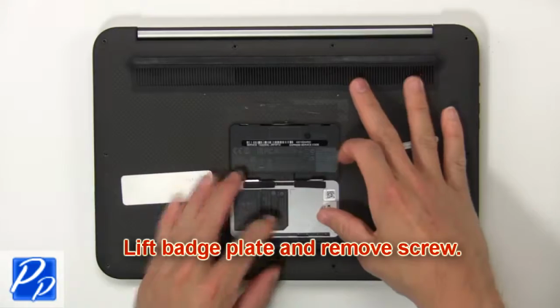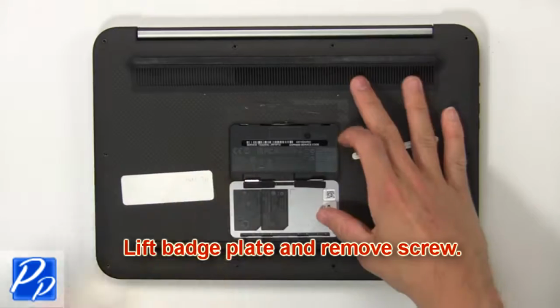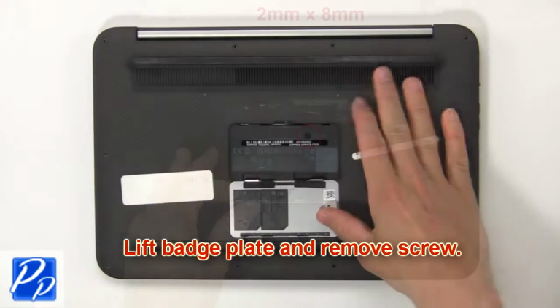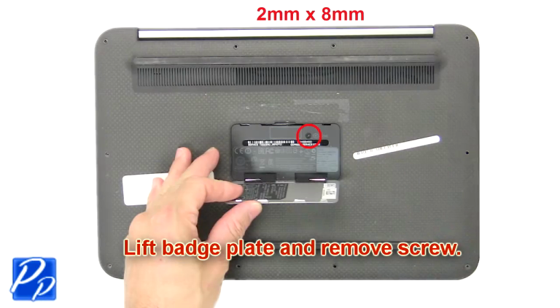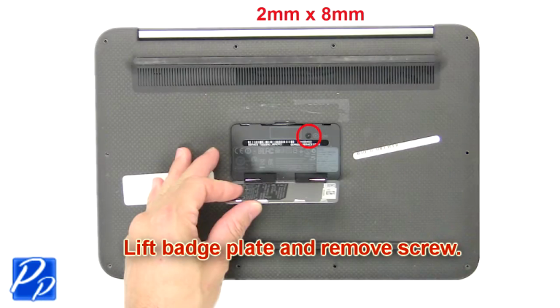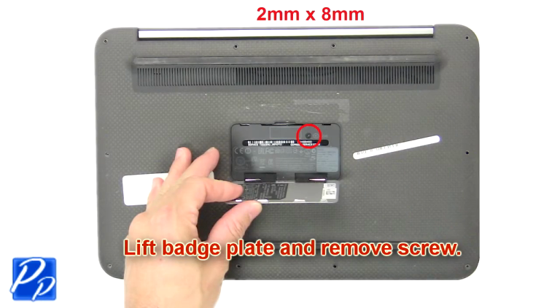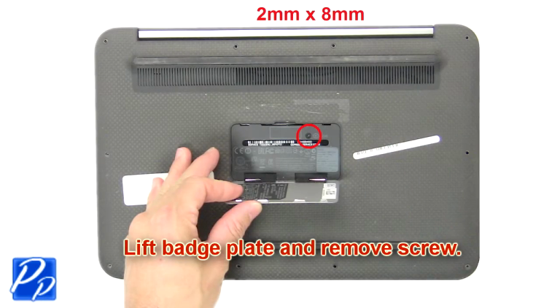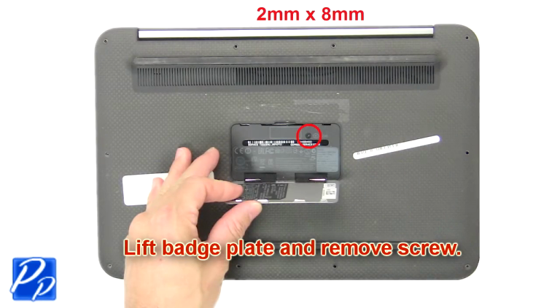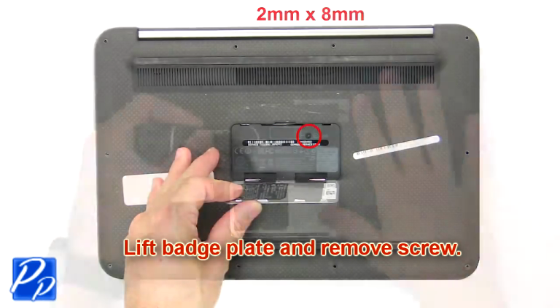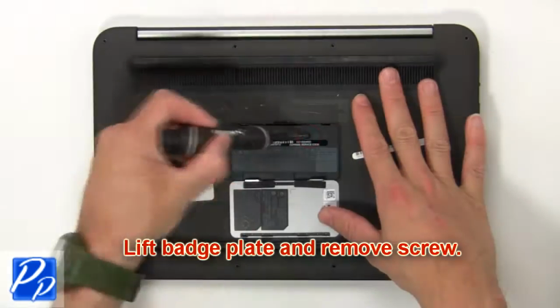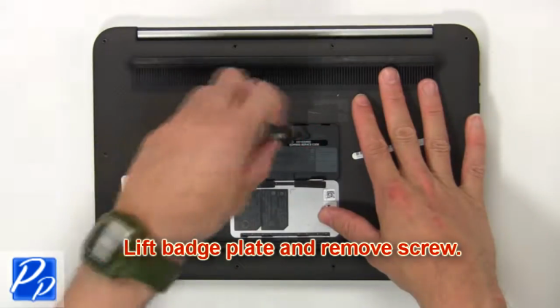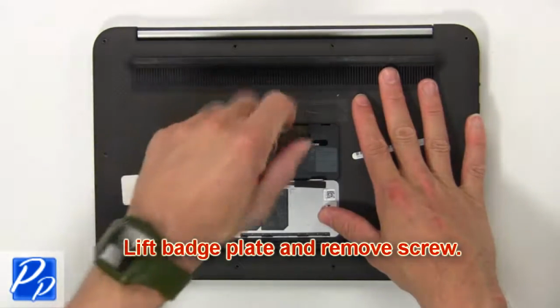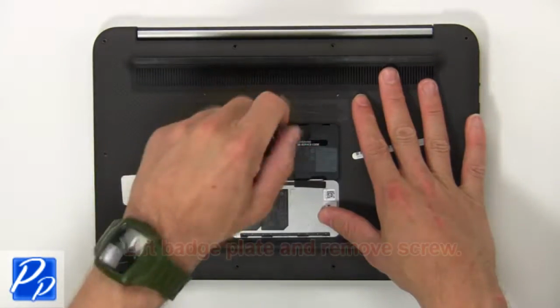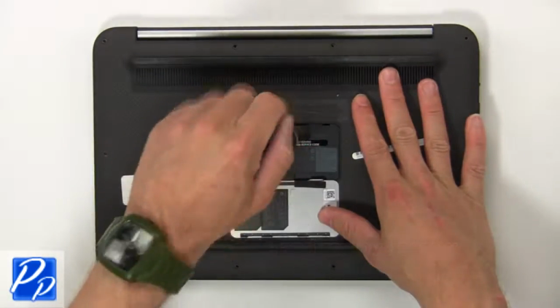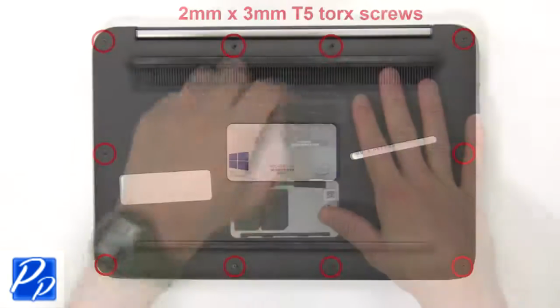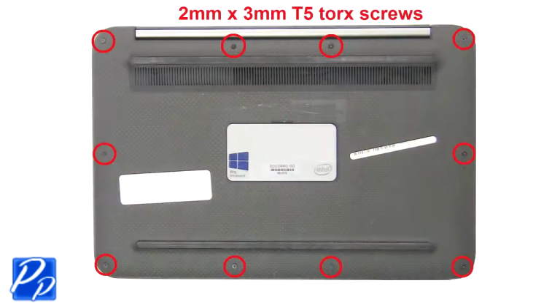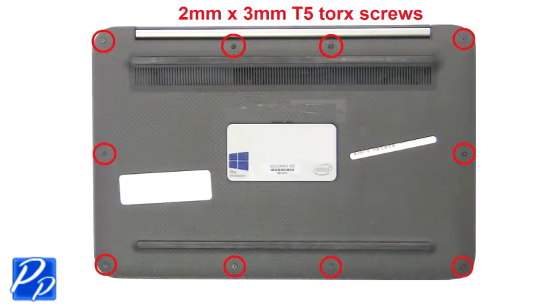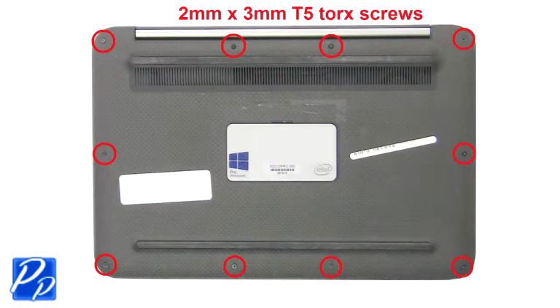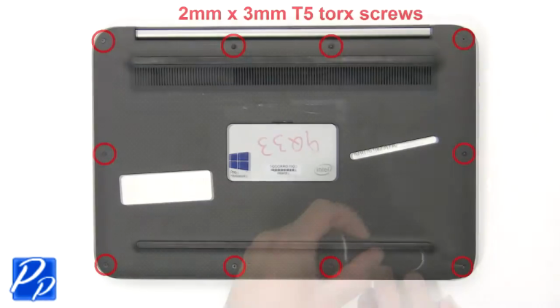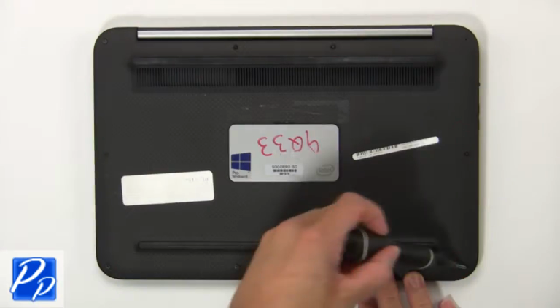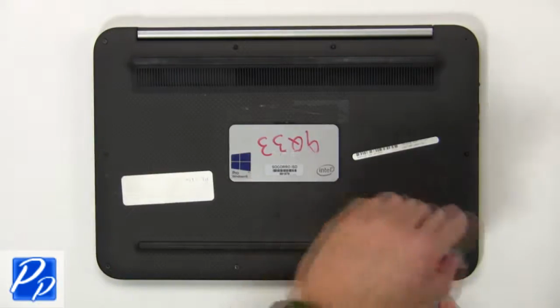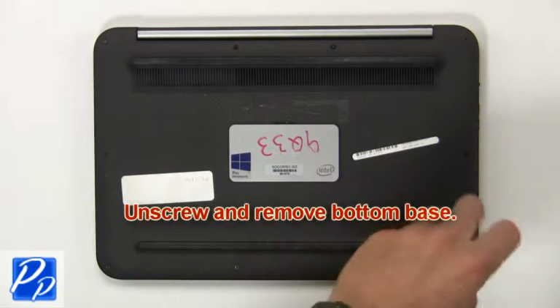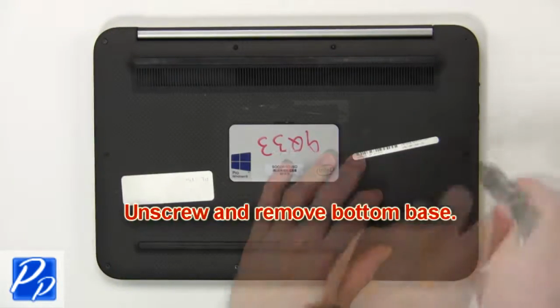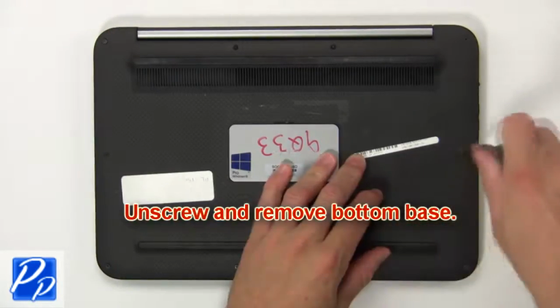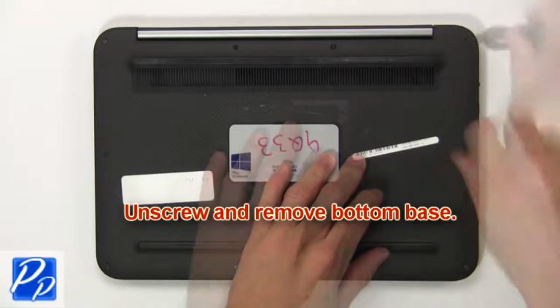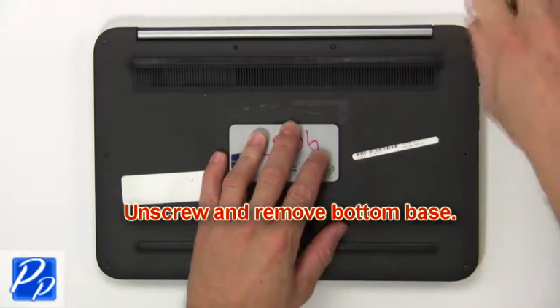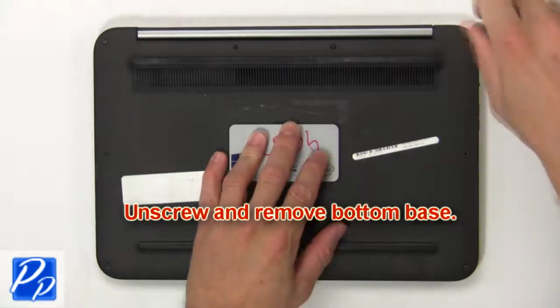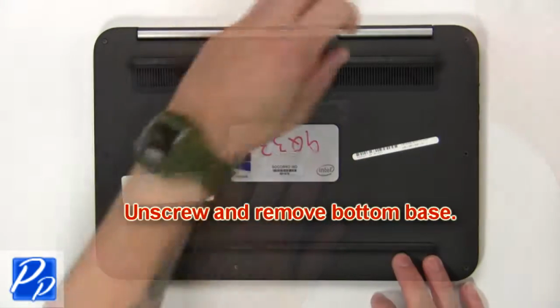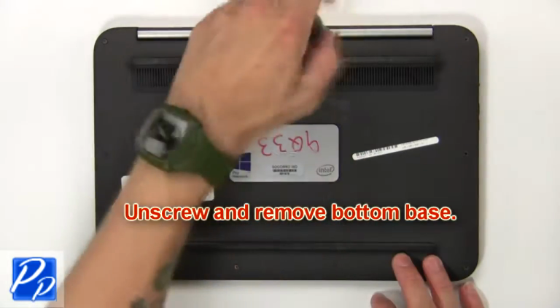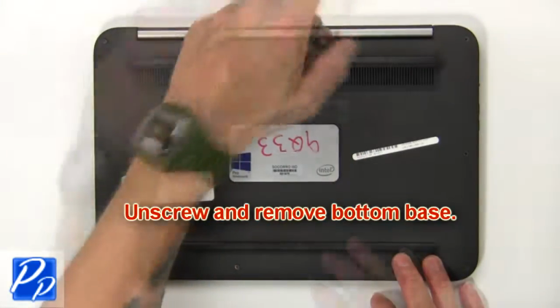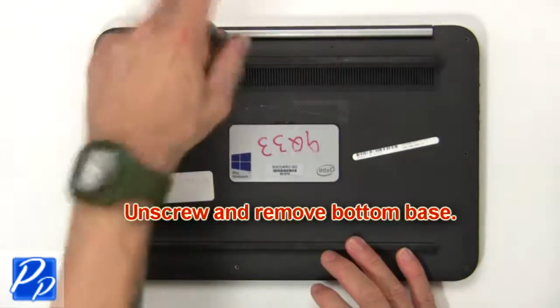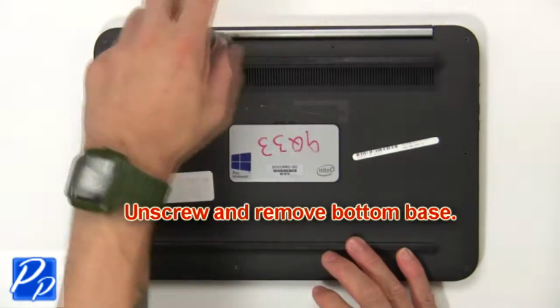First, lift the badge plate and remove the screw. Then unscrew and remove the bottom base.